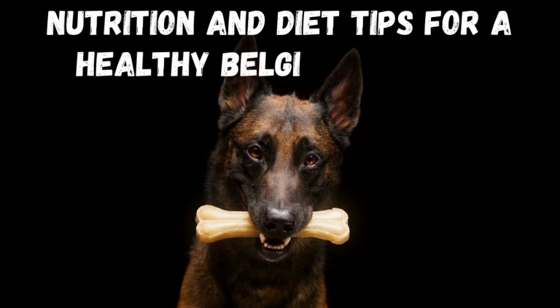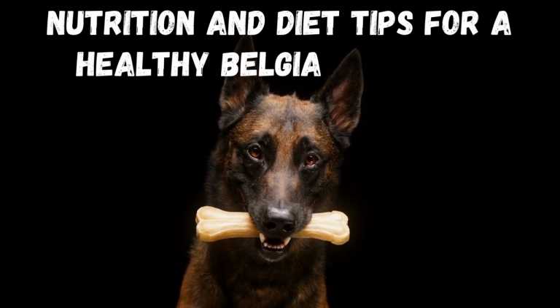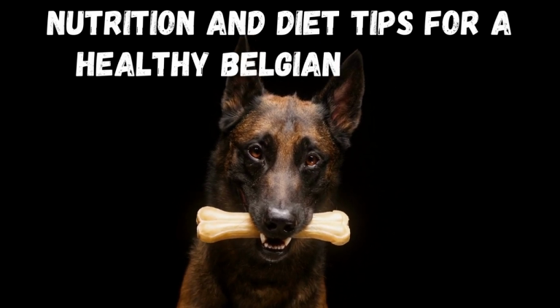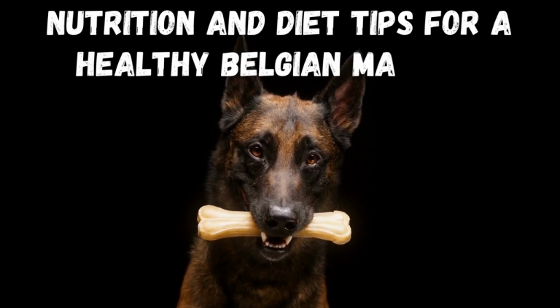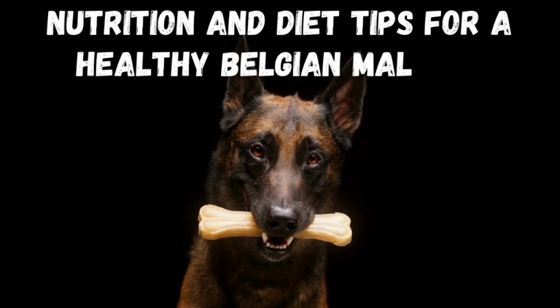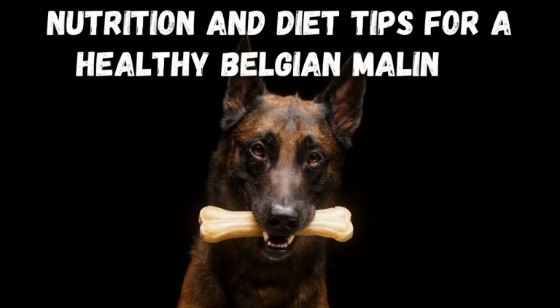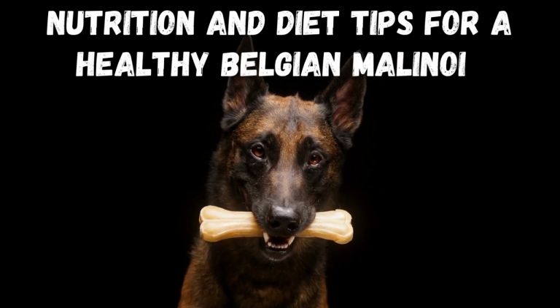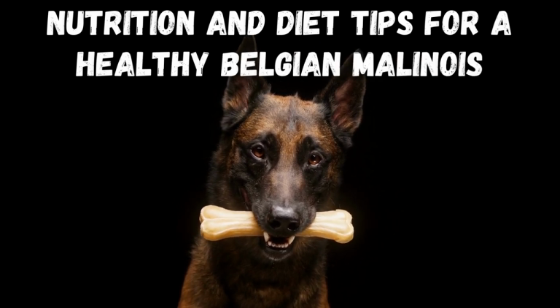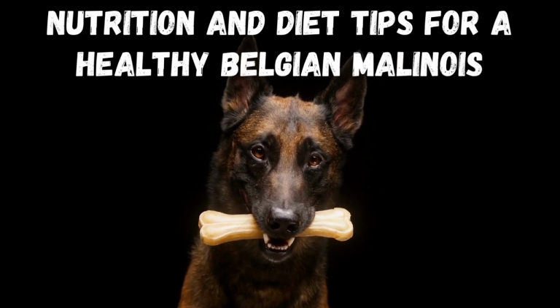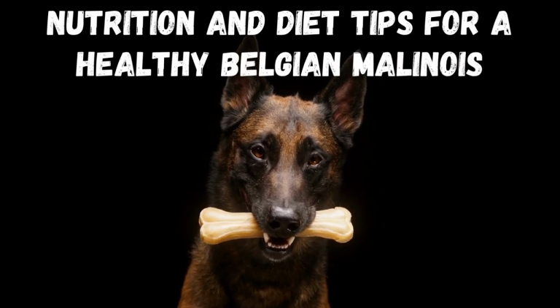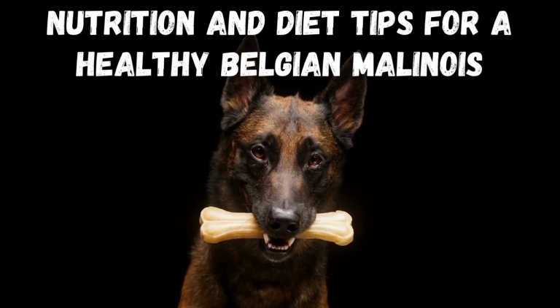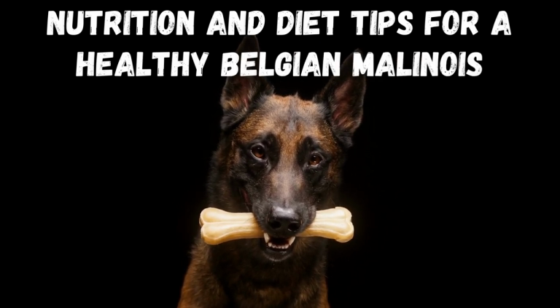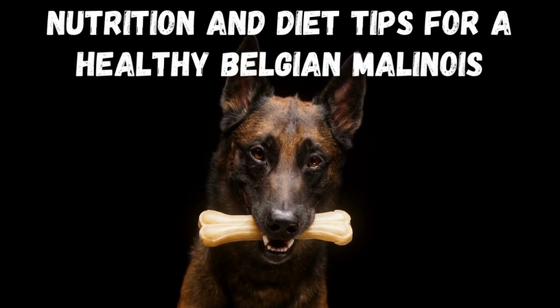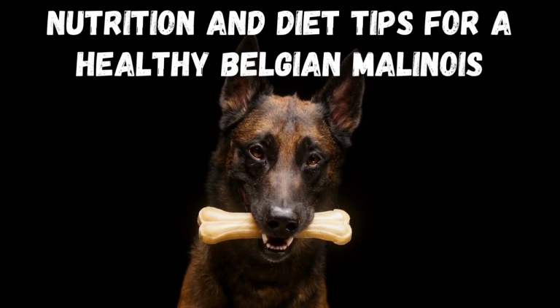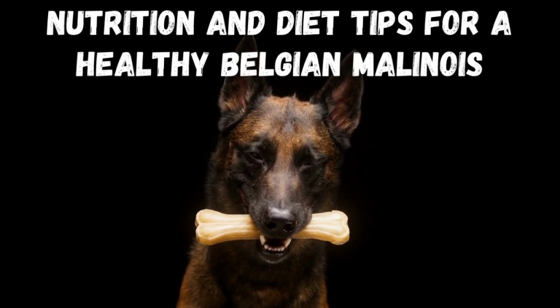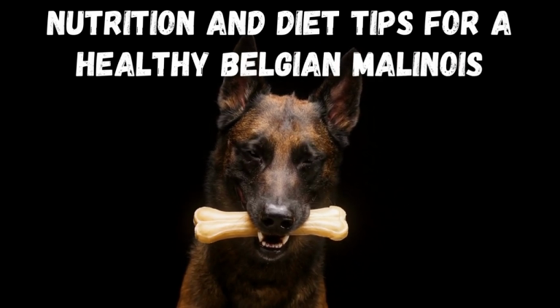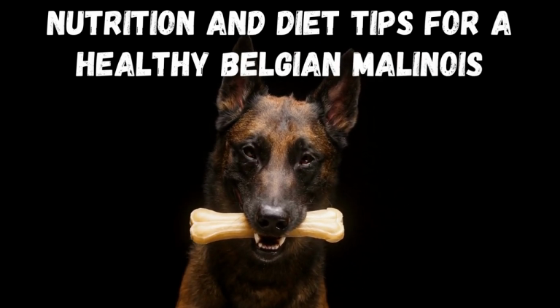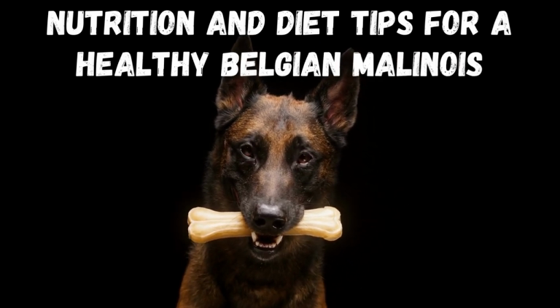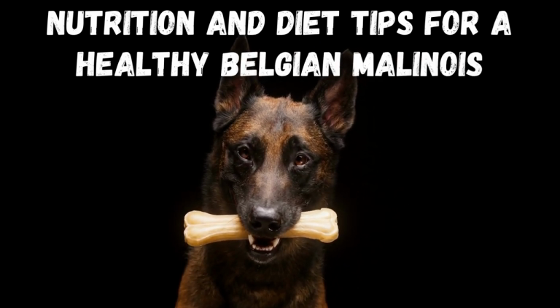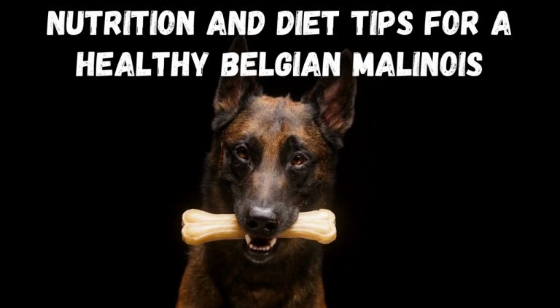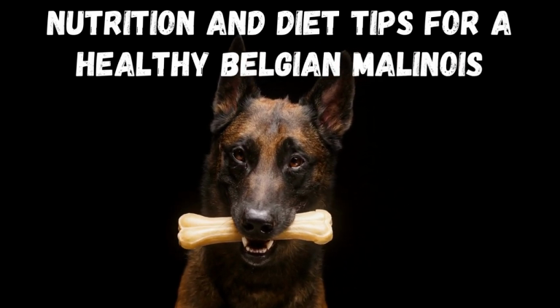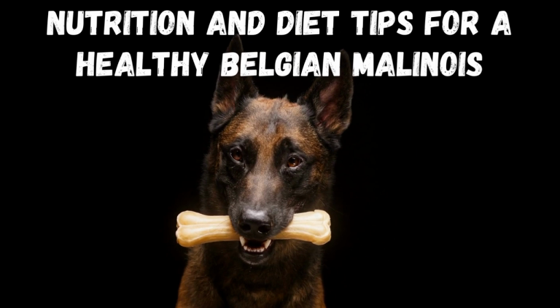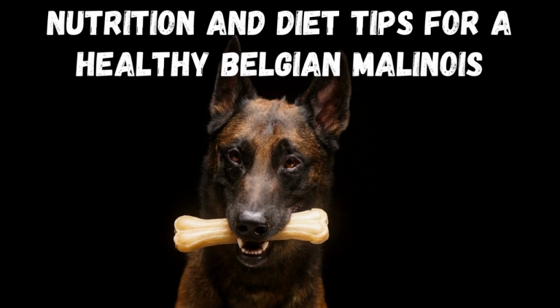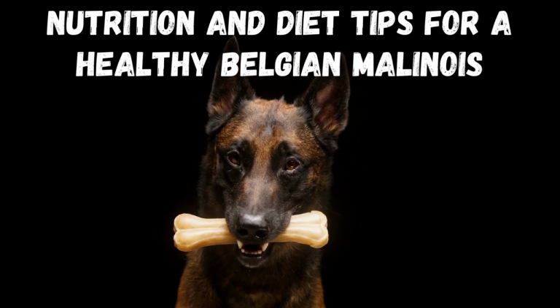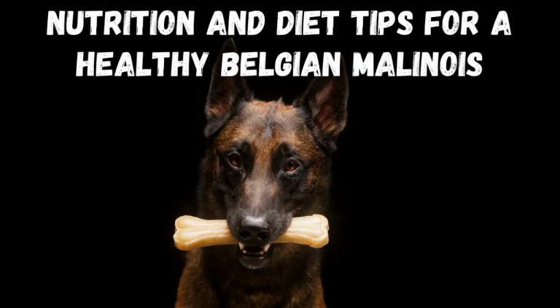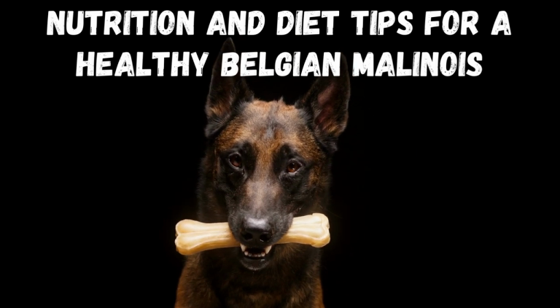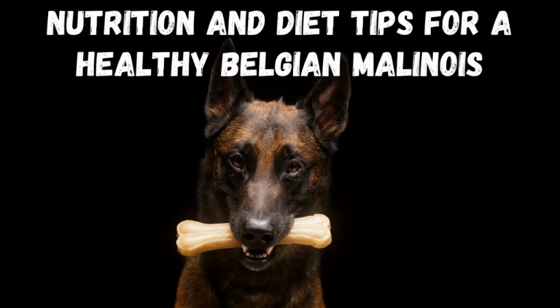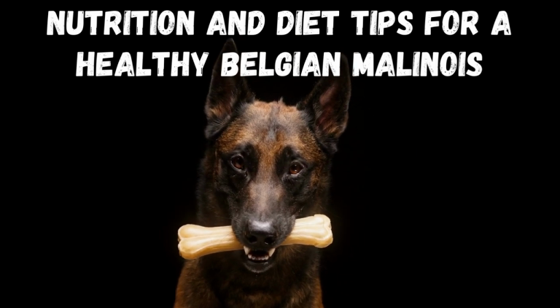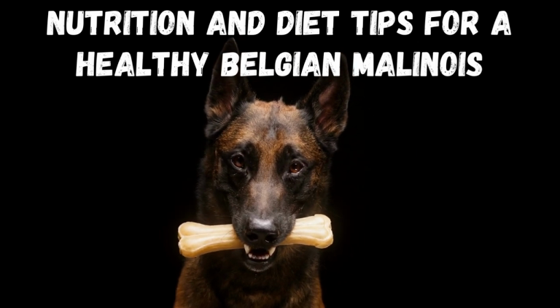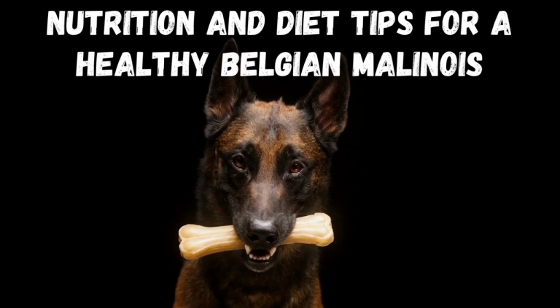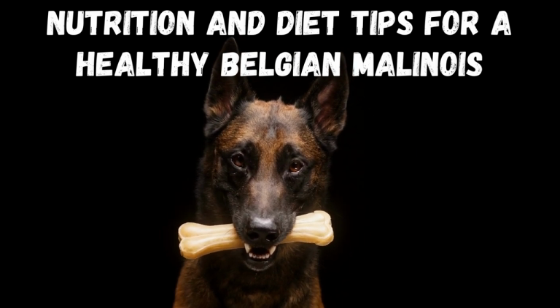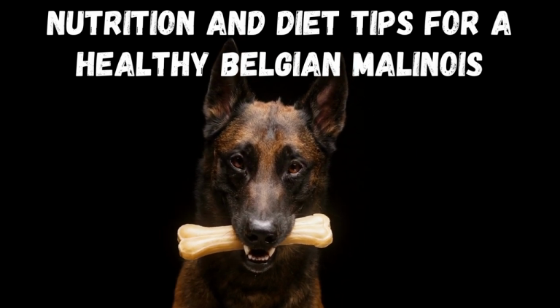So grab your note-taking gear and get ready to learn how to nourish your Belgian Malinois like a pro. Let's dive in.